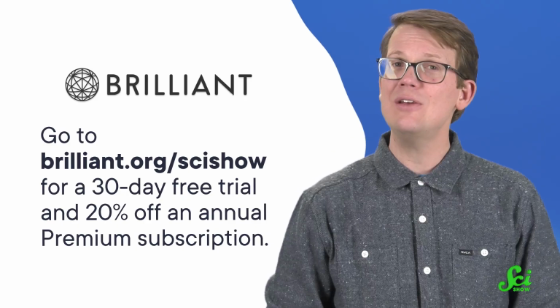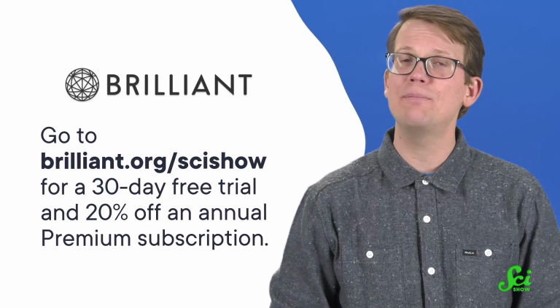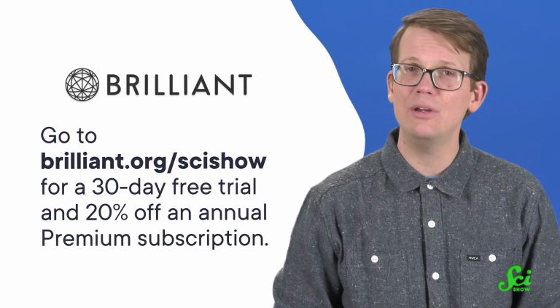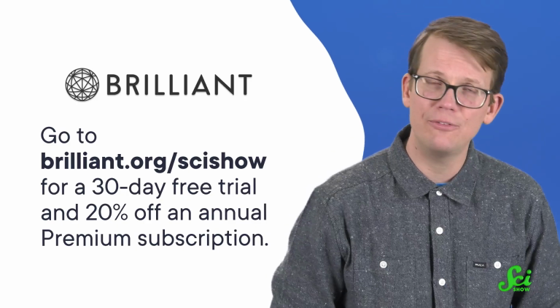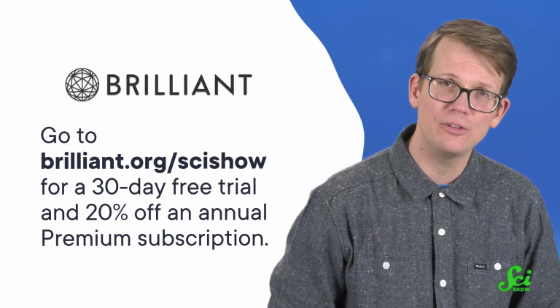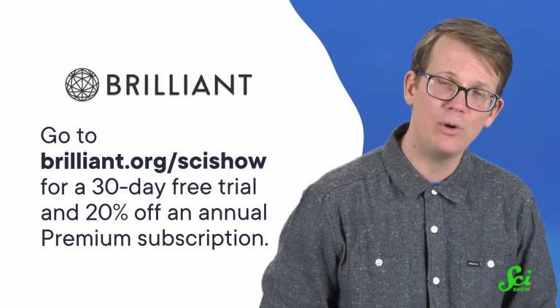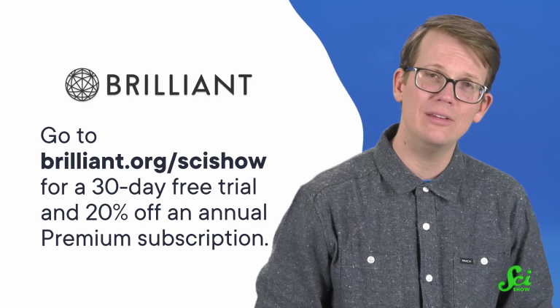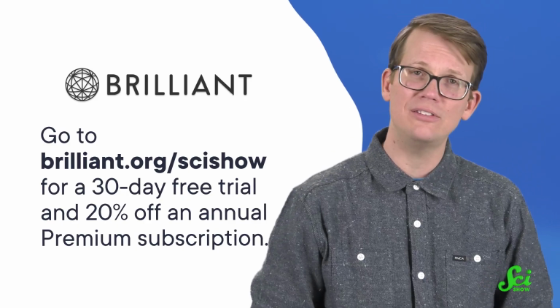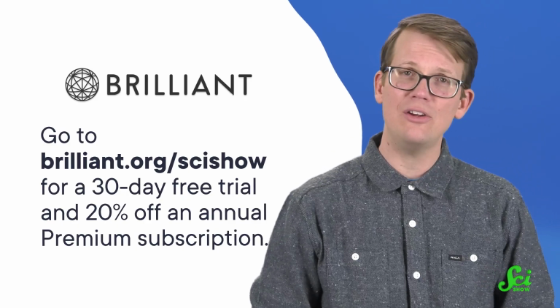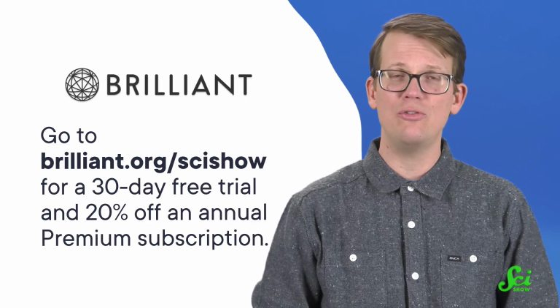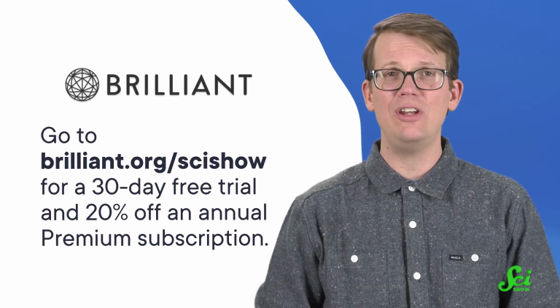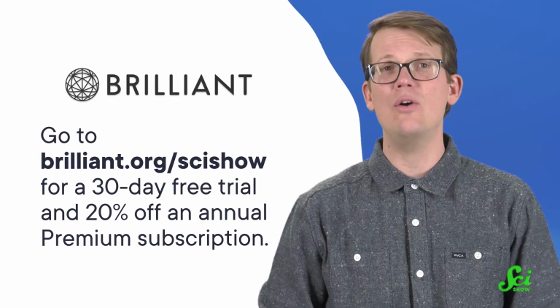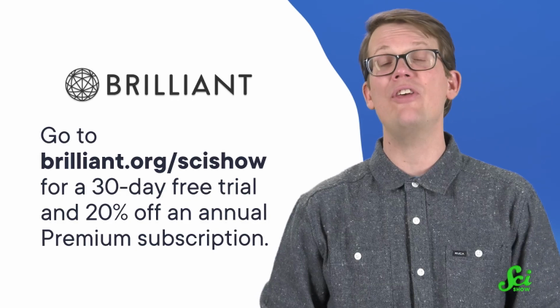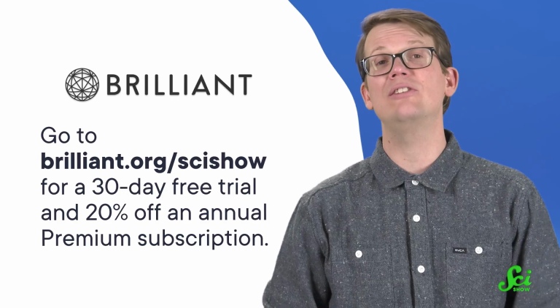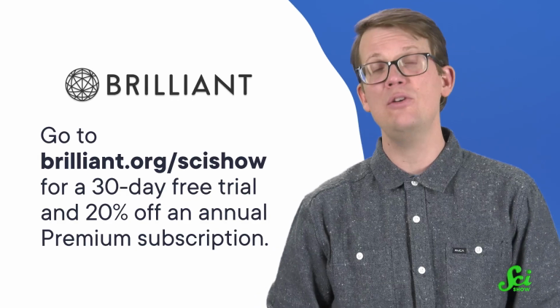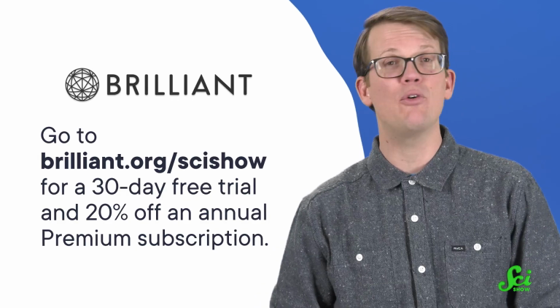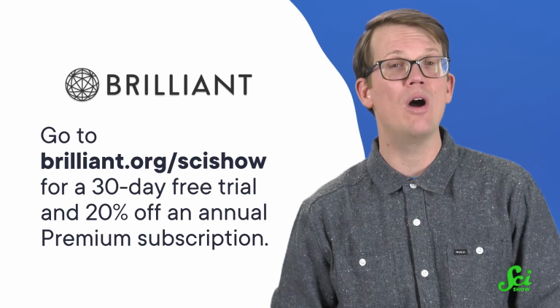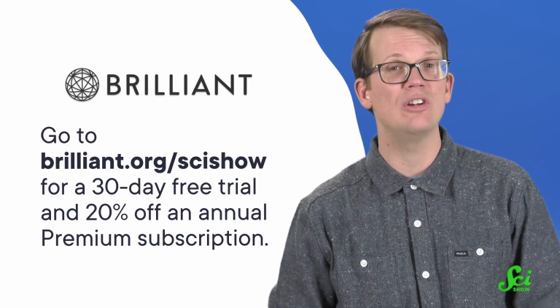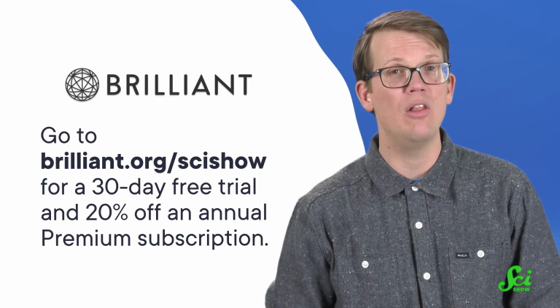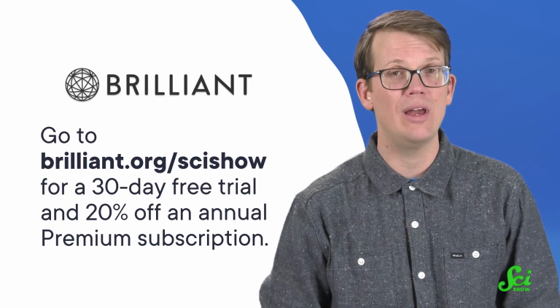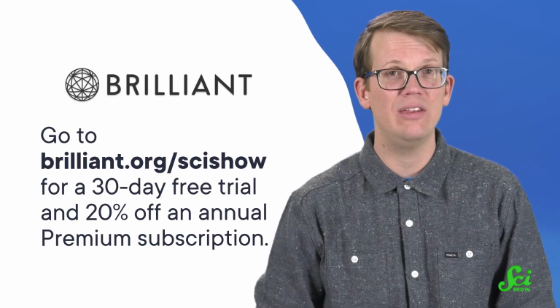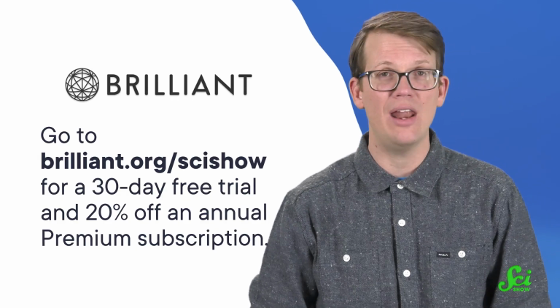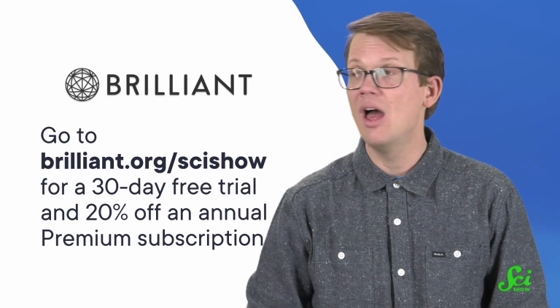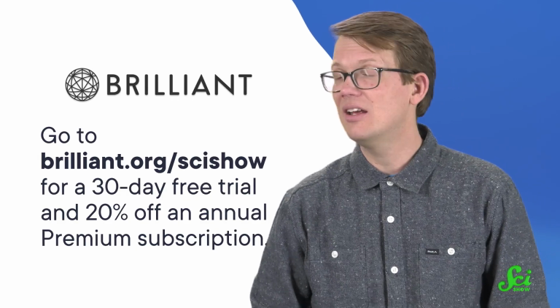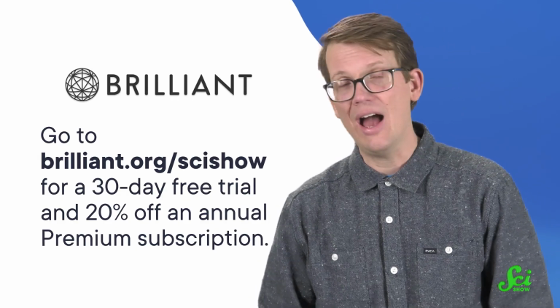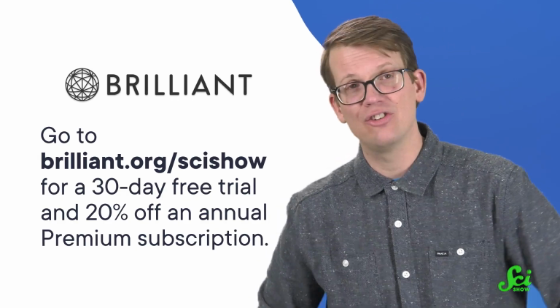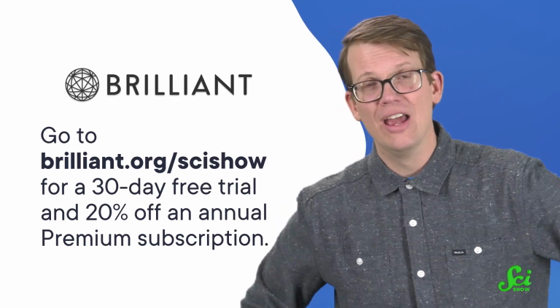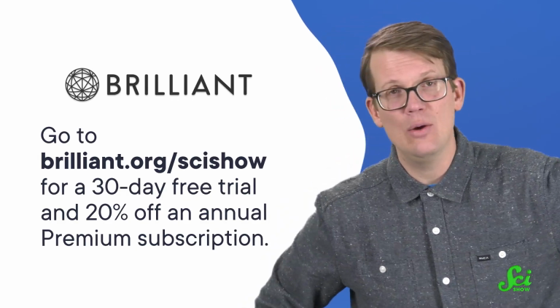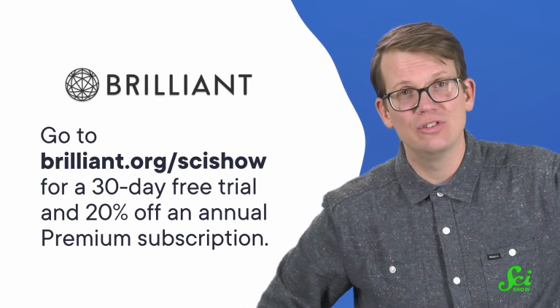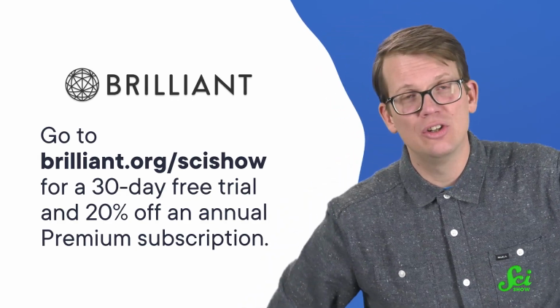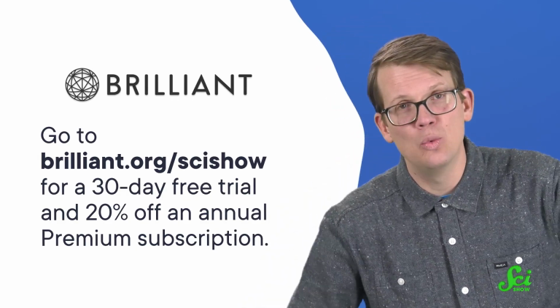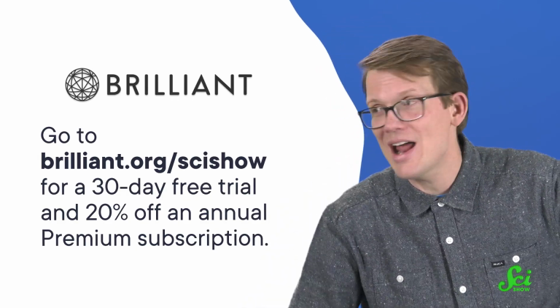Thank you to Brilliant for supporting this SciShow video, and thanks to you for watching all the way to the end. It was a good one — I want to go to Sweden now!